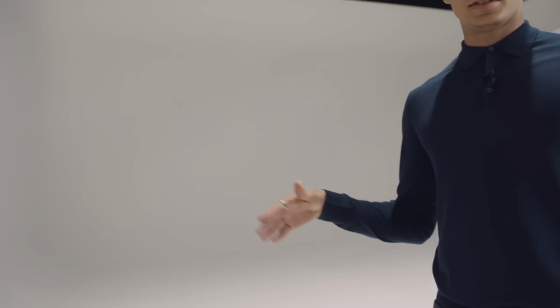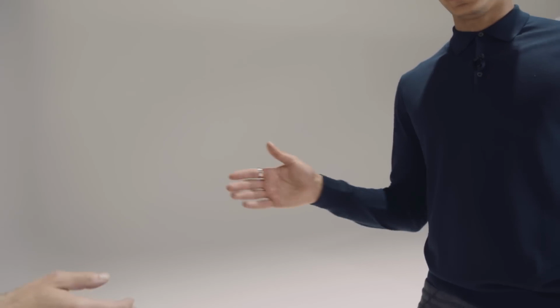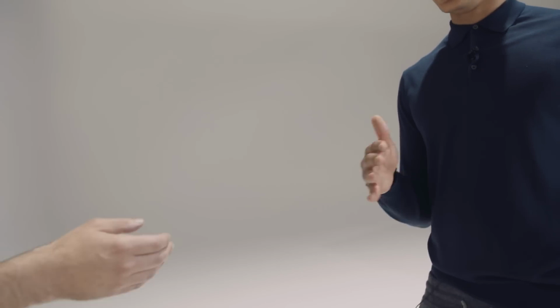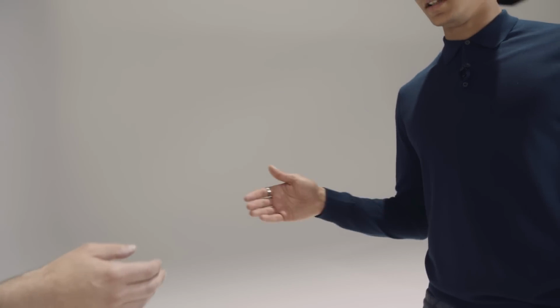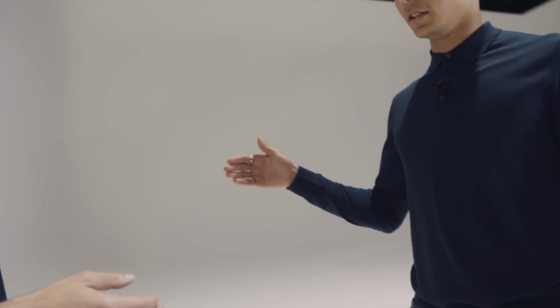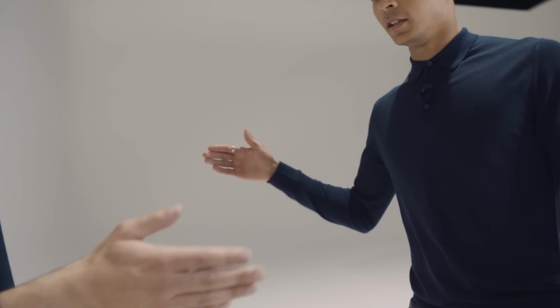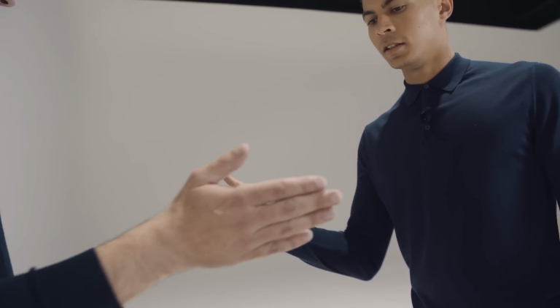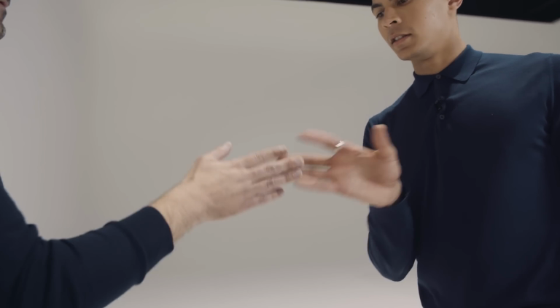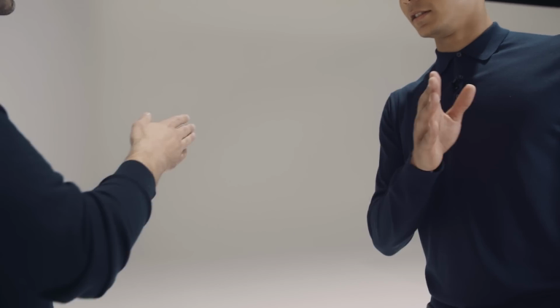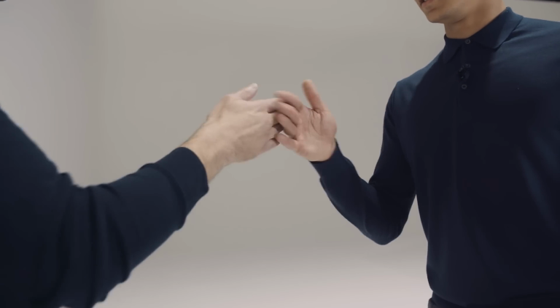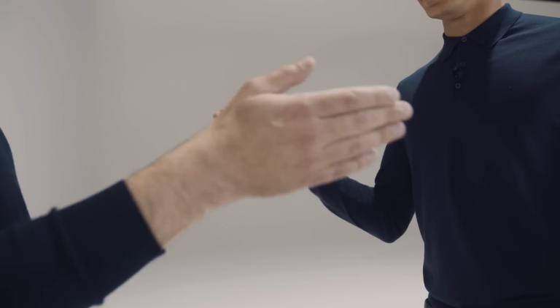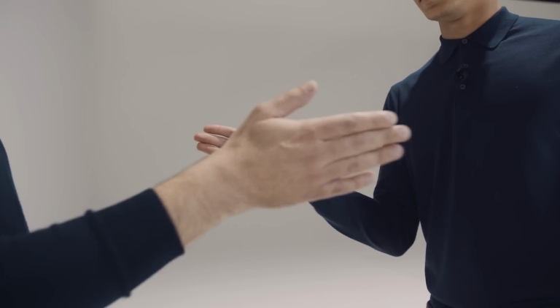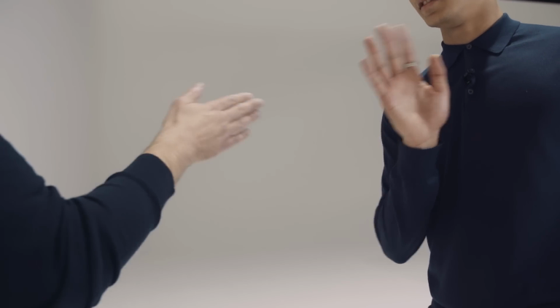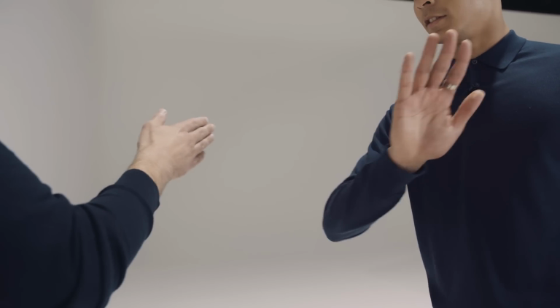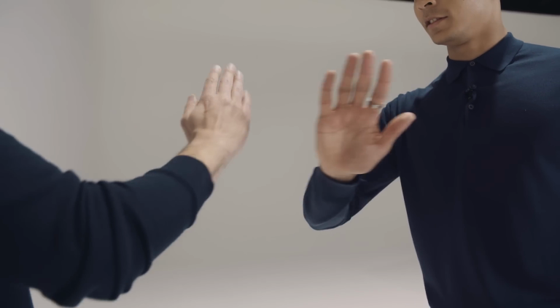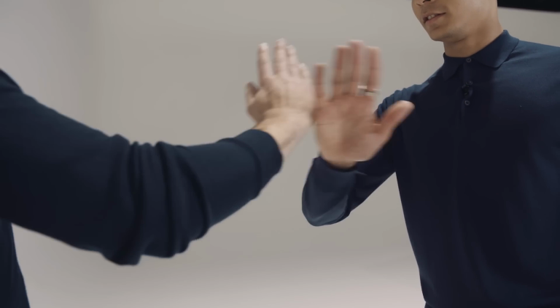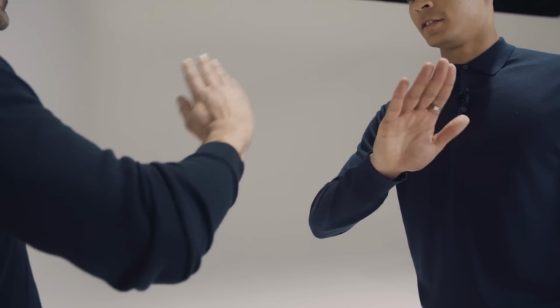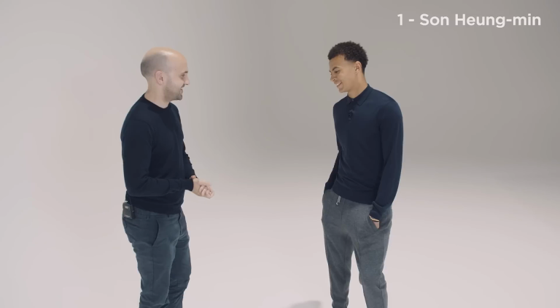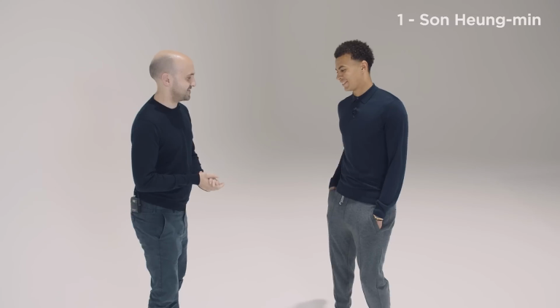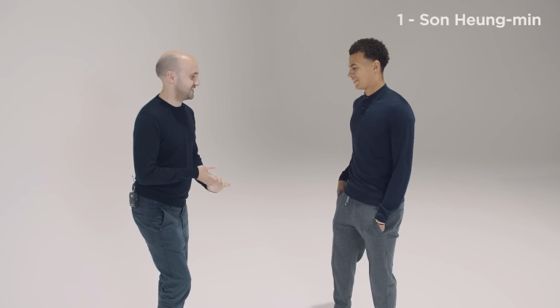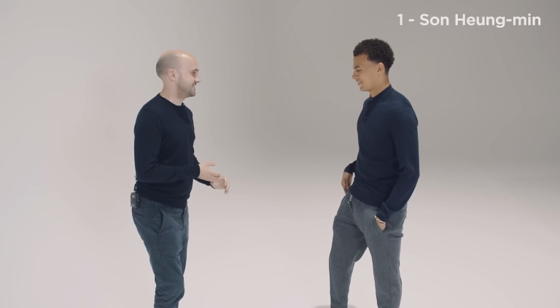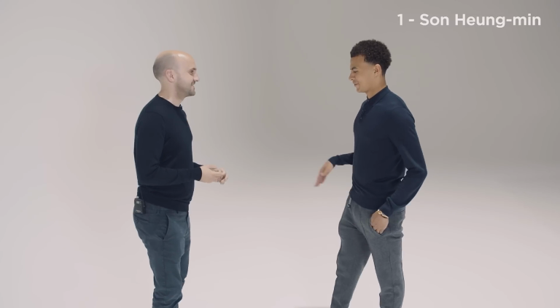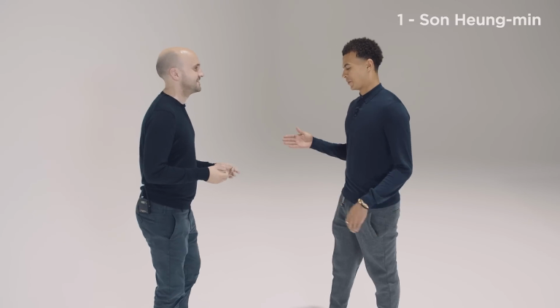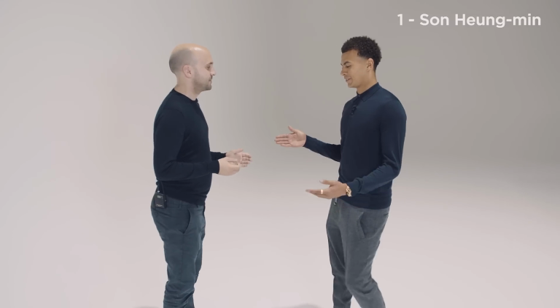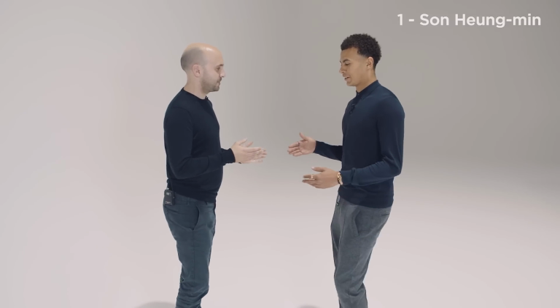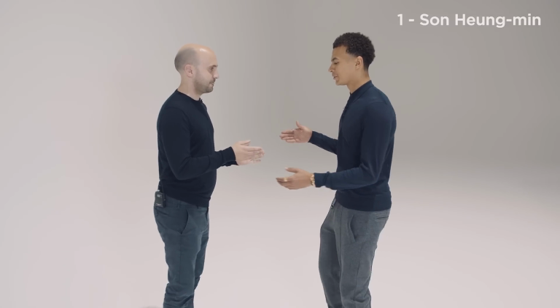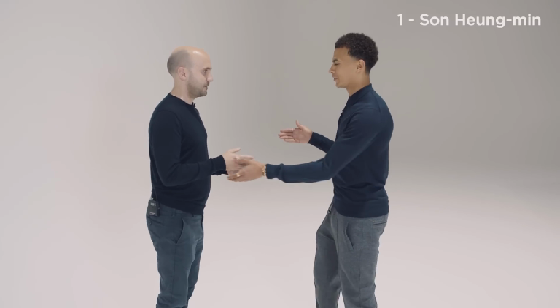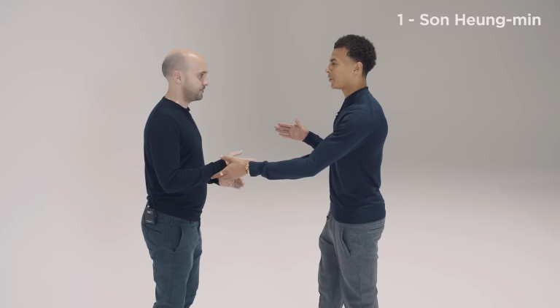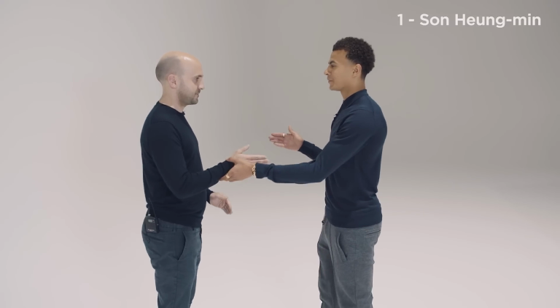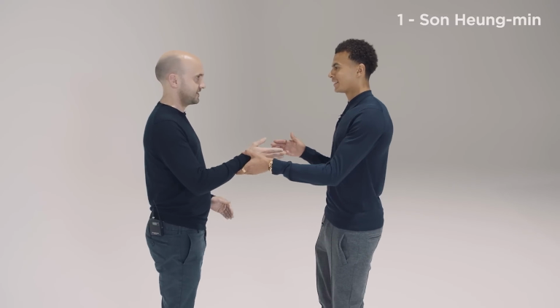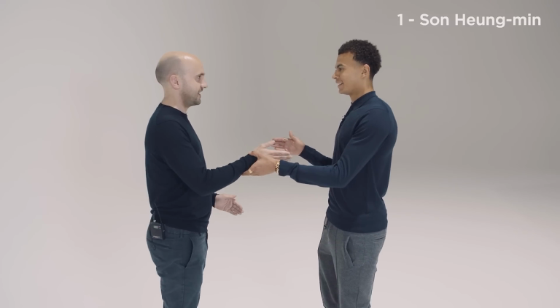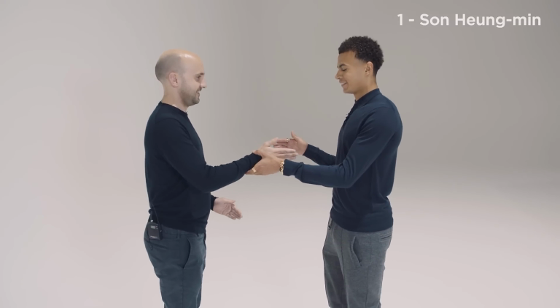Dele is going to teach GQ one of the Dele Alli handshakes. How do we start? I'll show you first and then after.